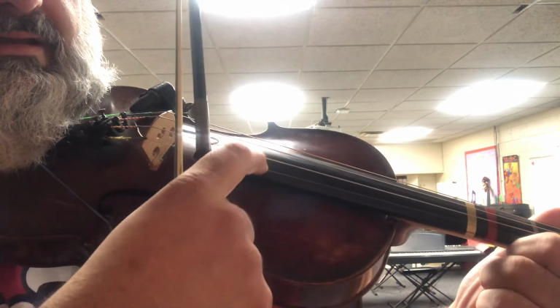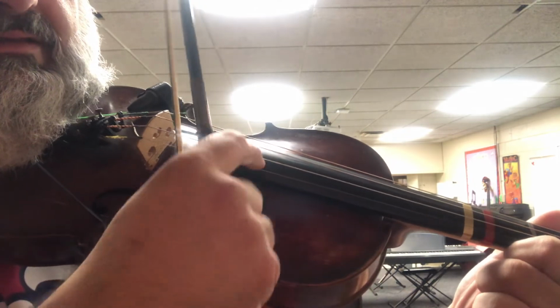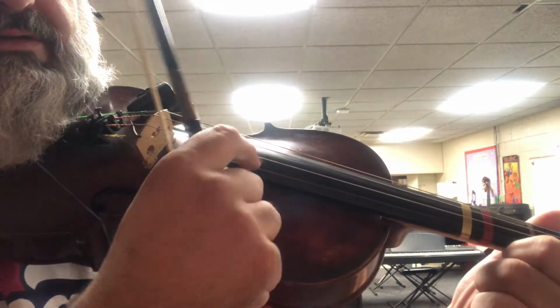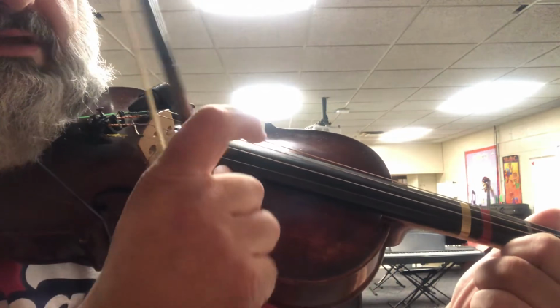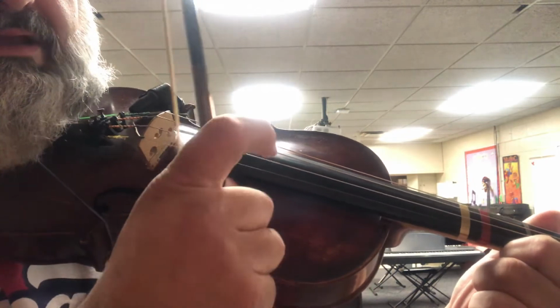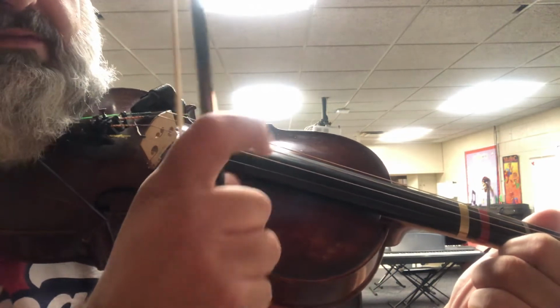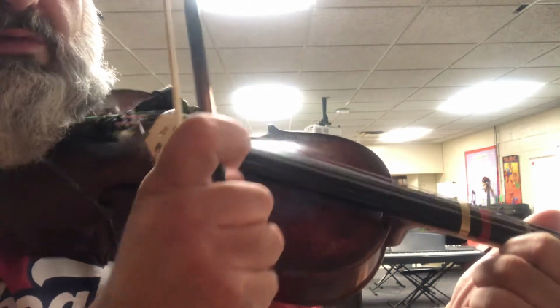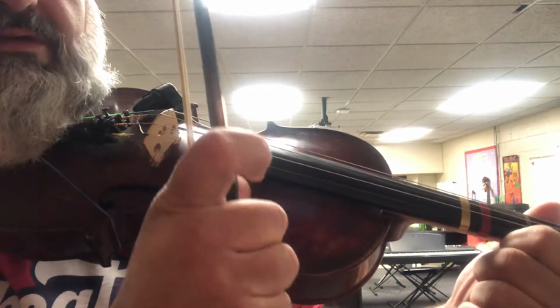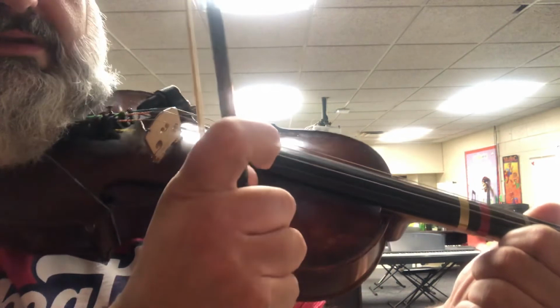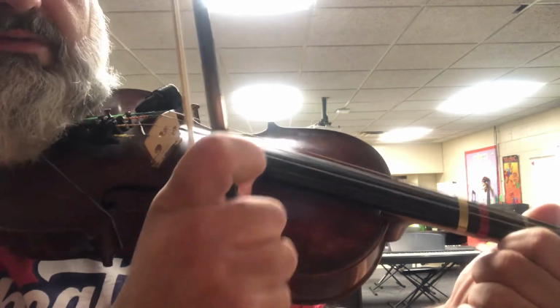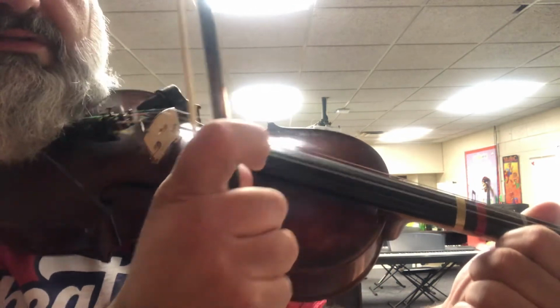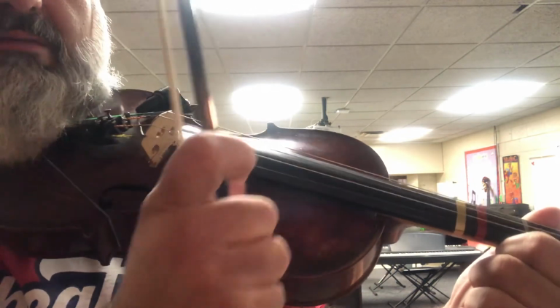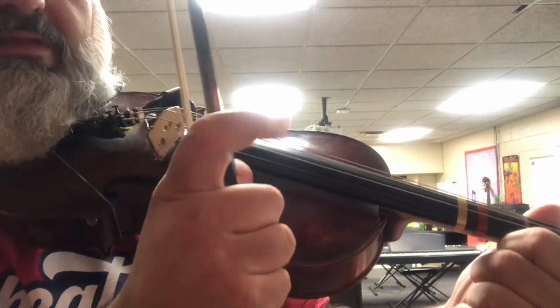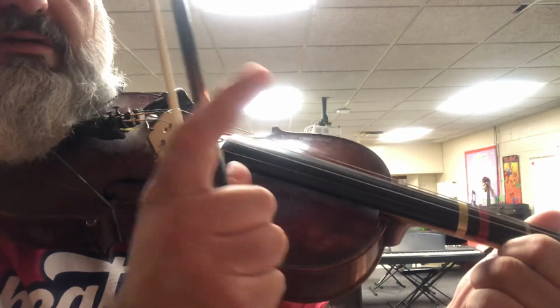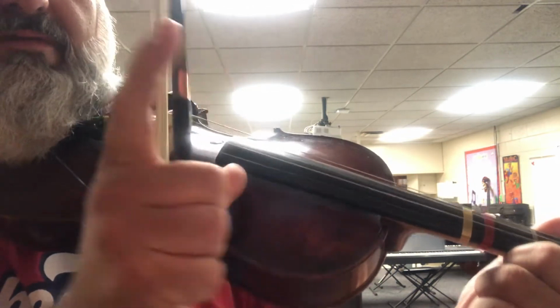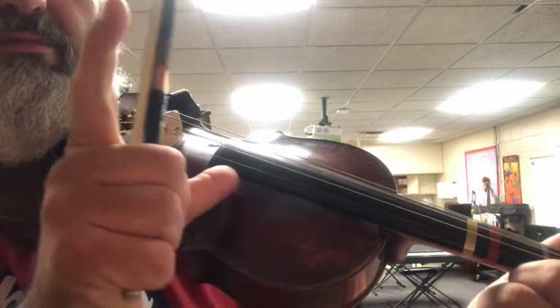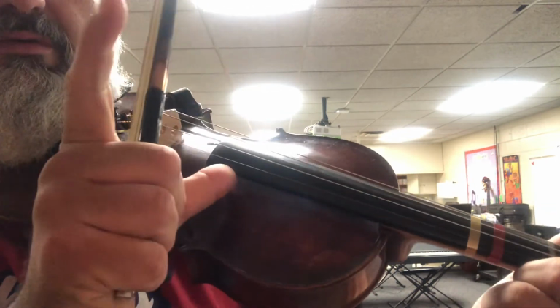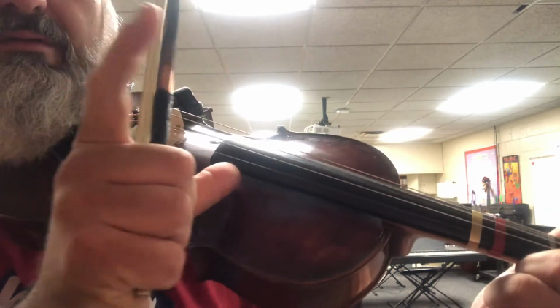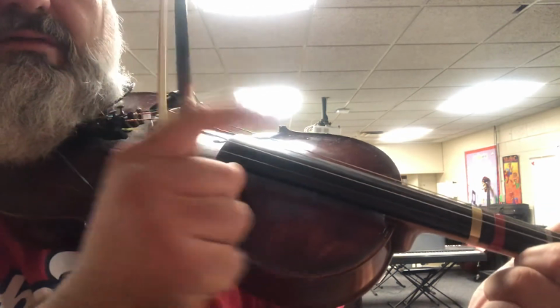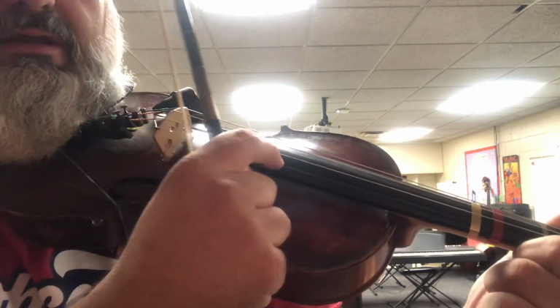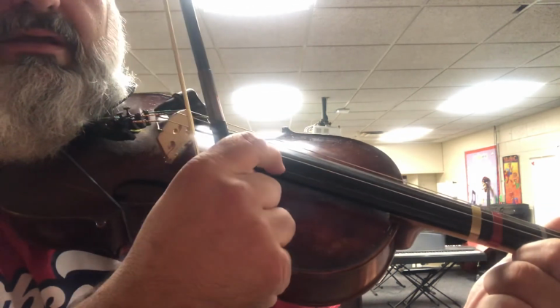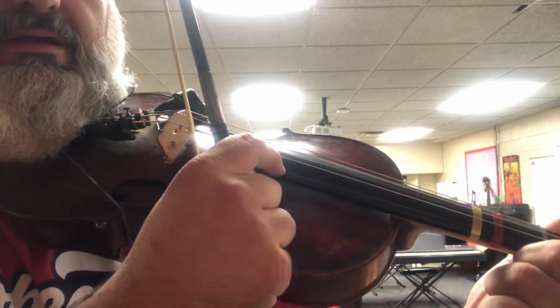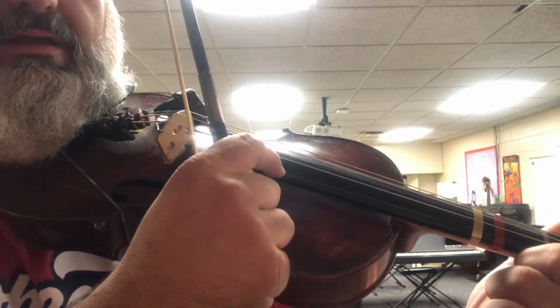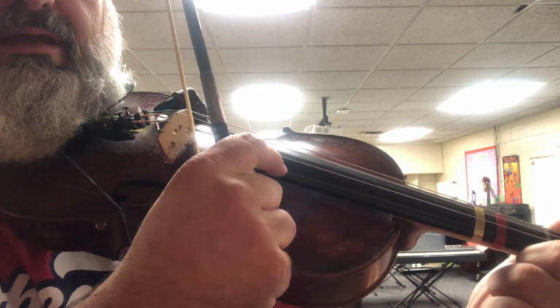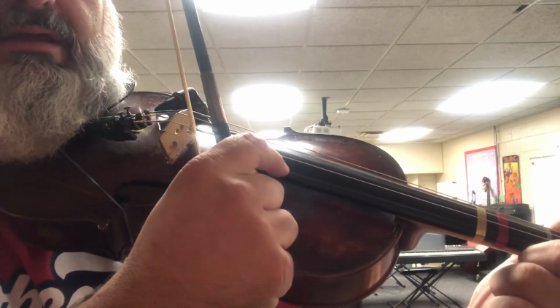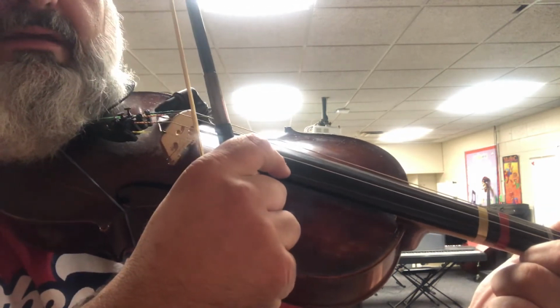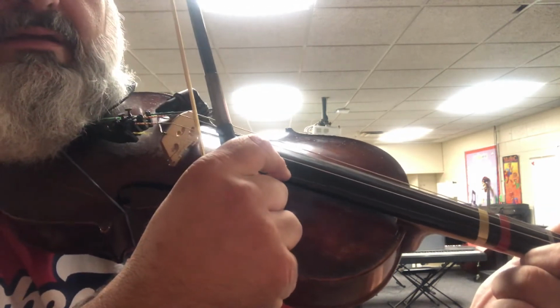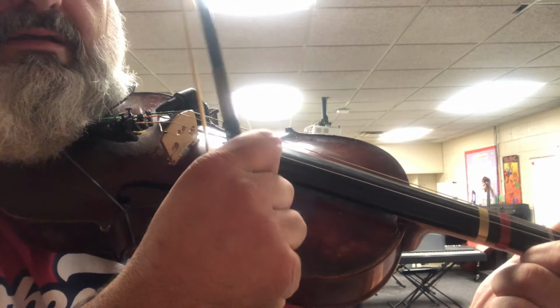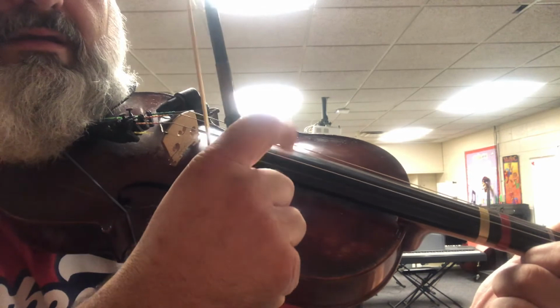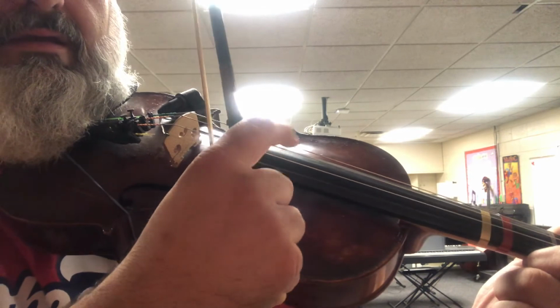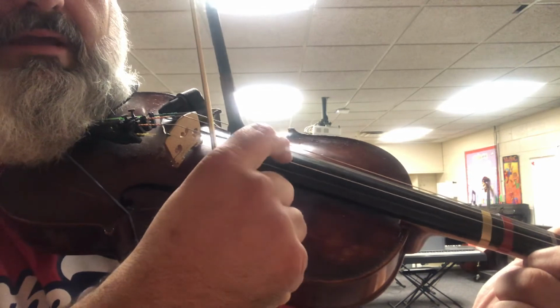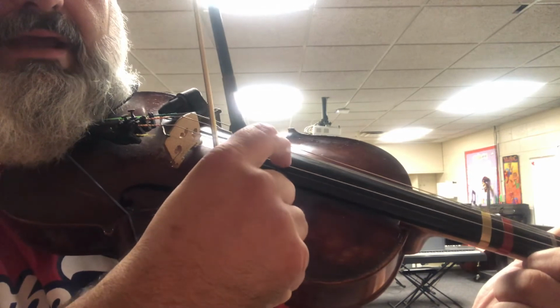Let's try it again. If you want to, you can even put your thumb right there on the fingerboard. Ready? E, A.